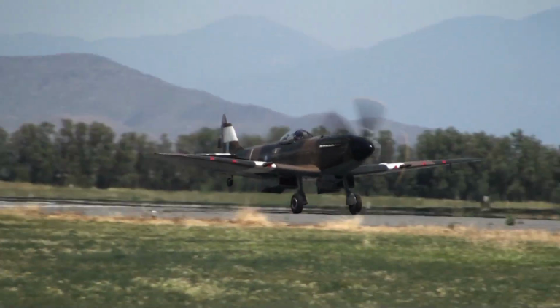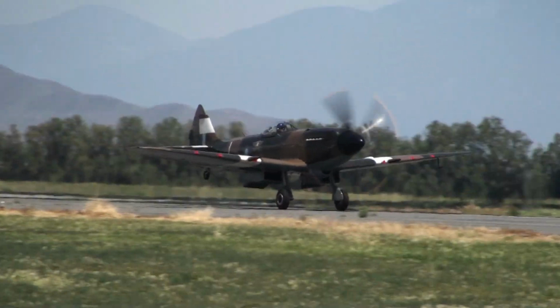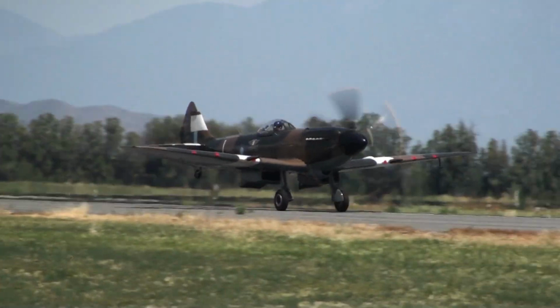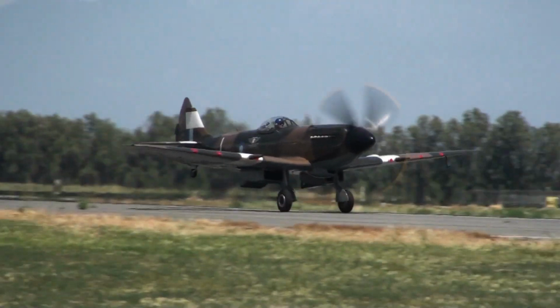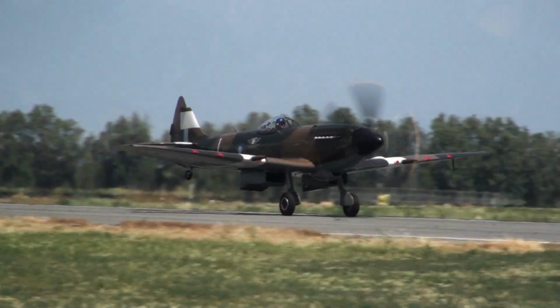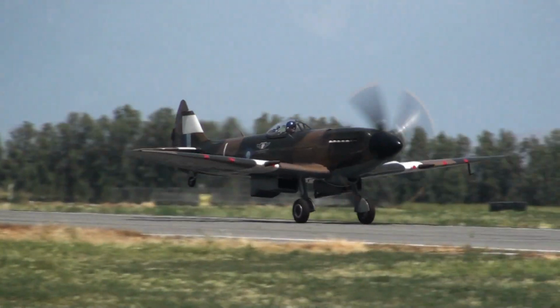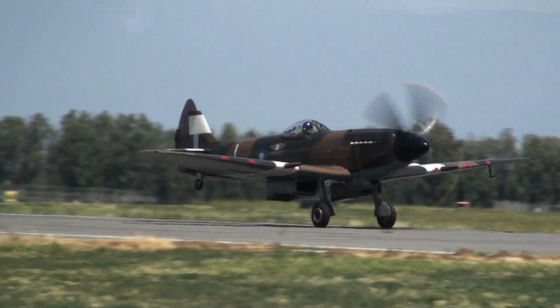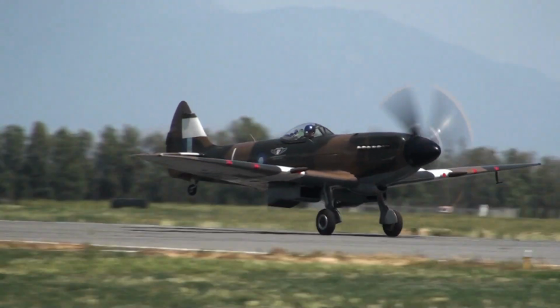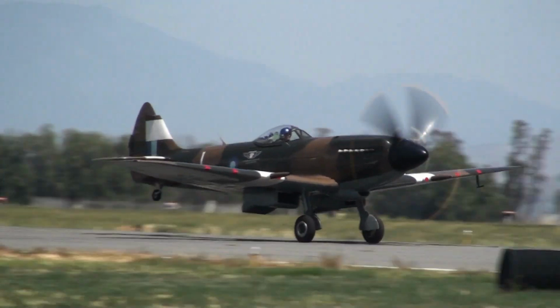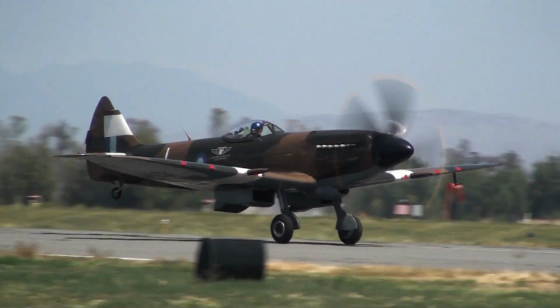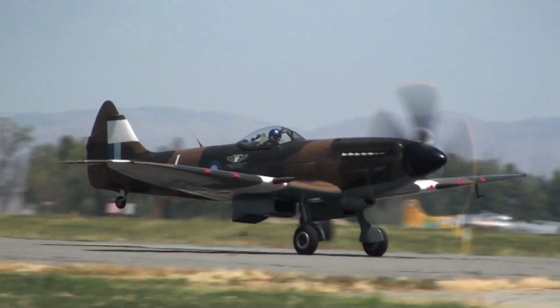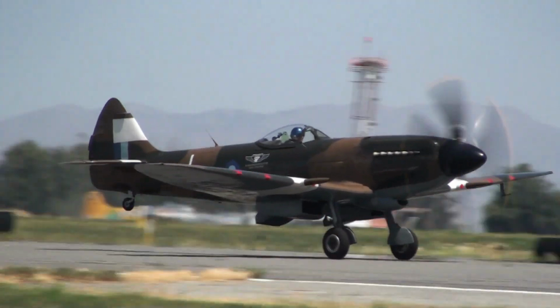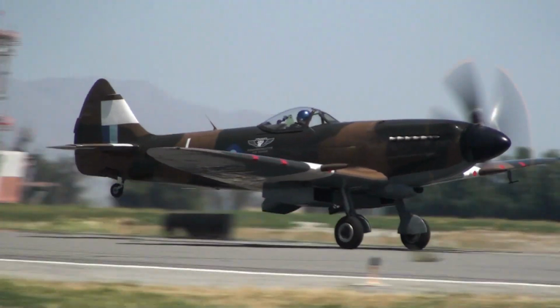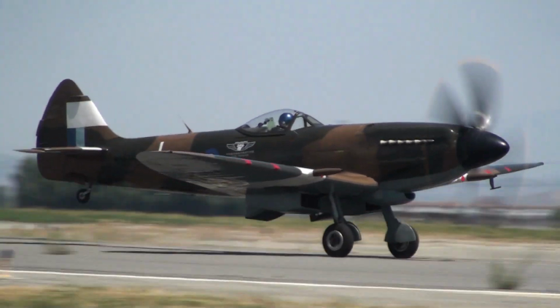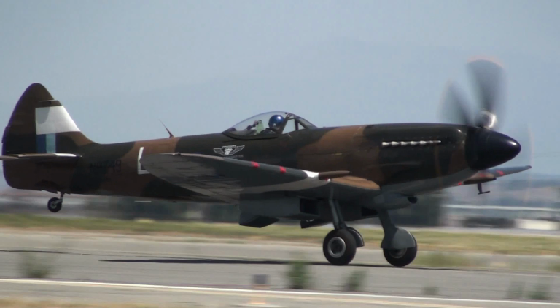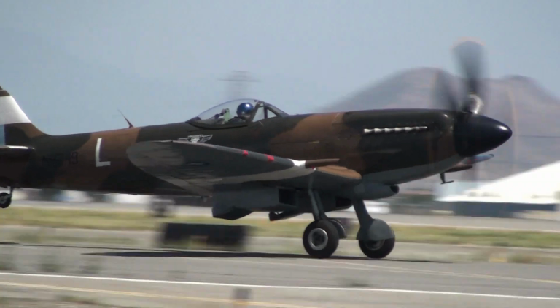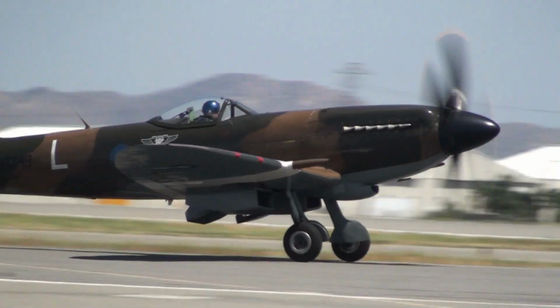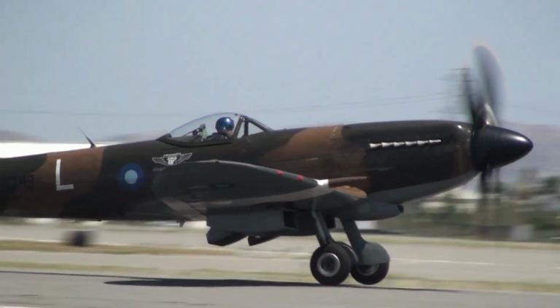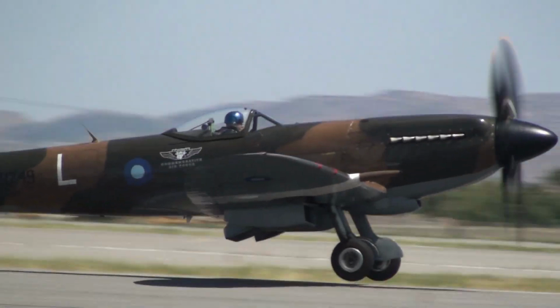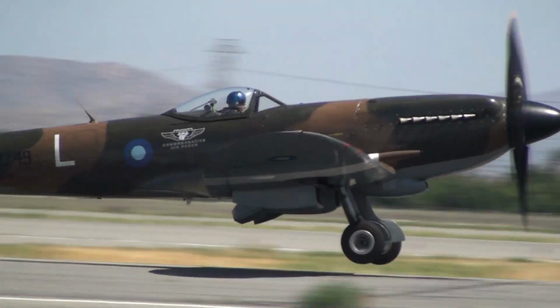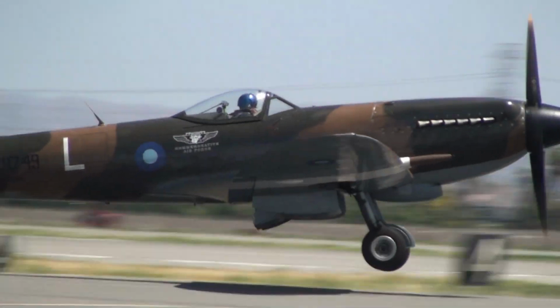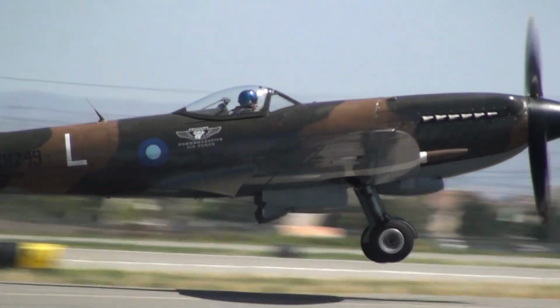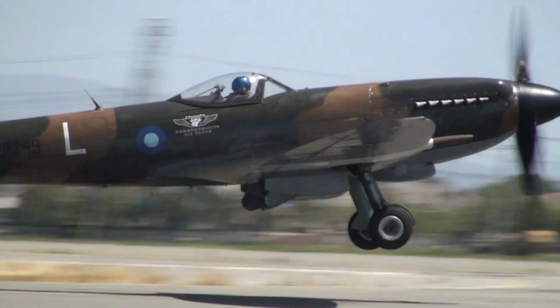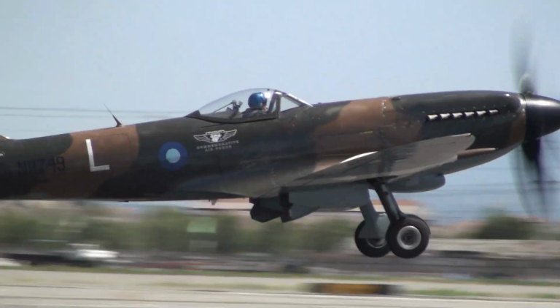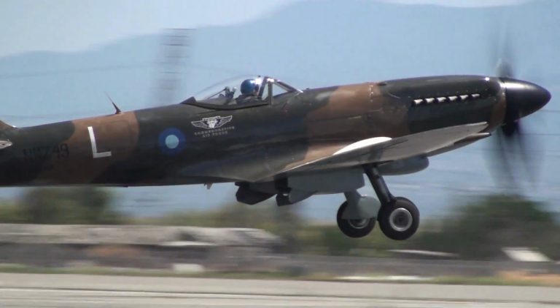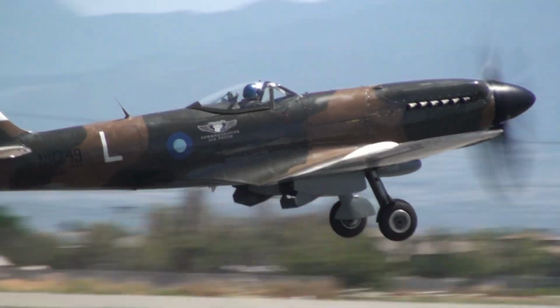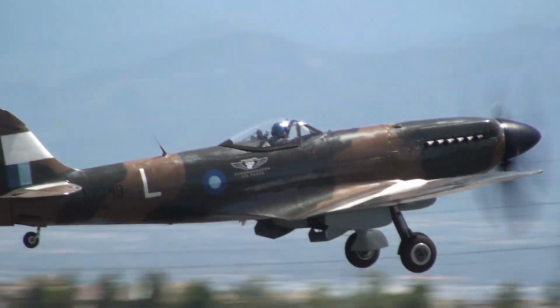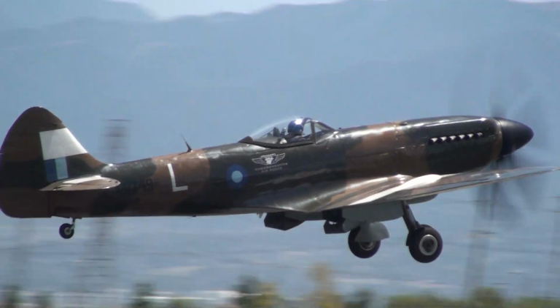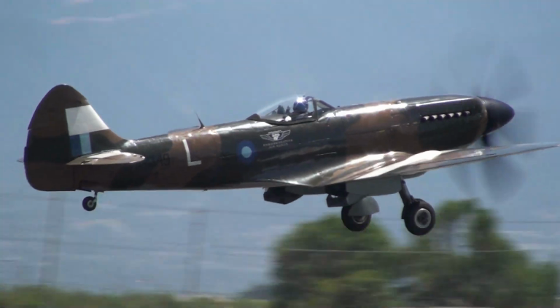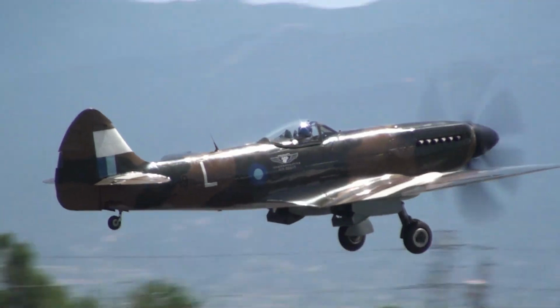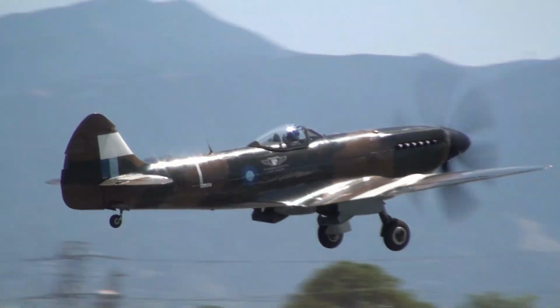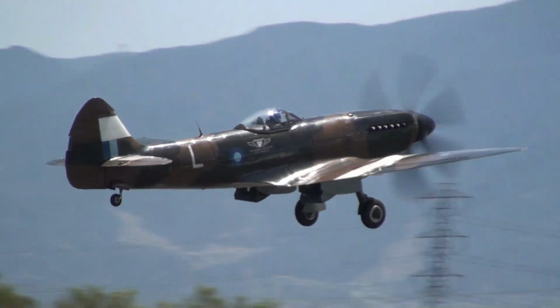There goes the Spitfire Mark 14. It has a Griffon engine in it, which gives it a little bit different sound than the Merlin.